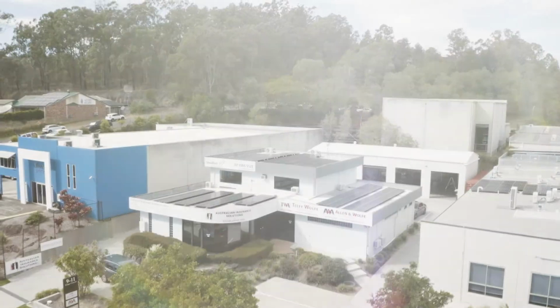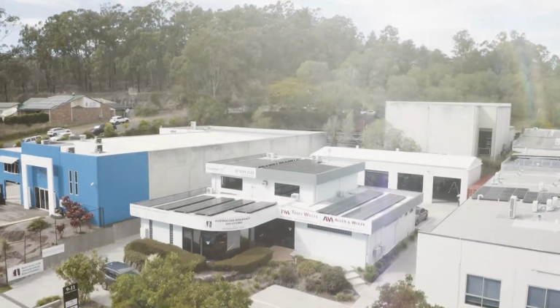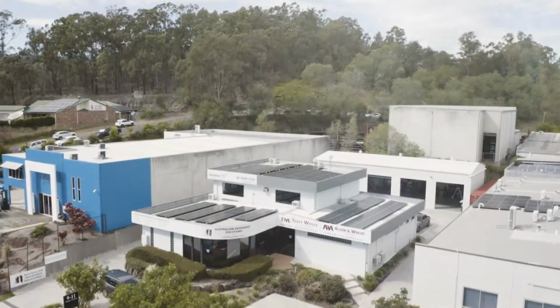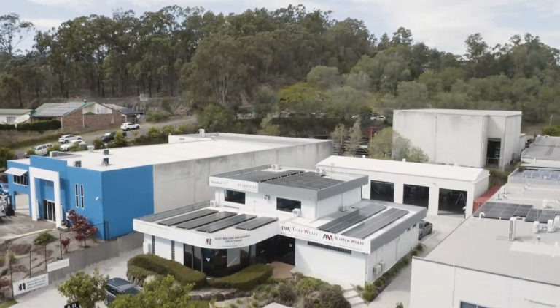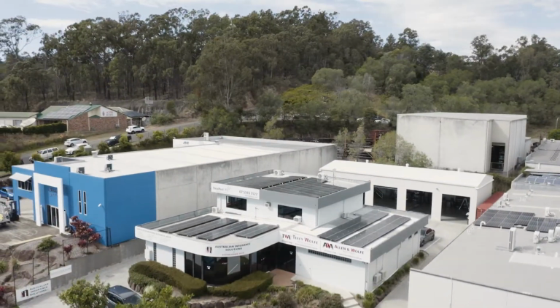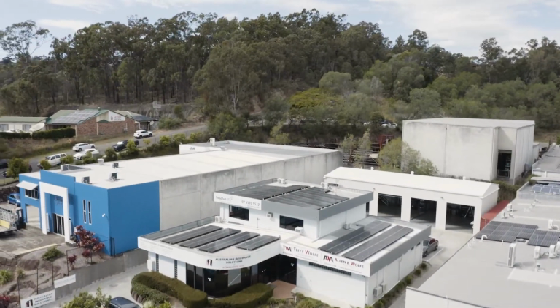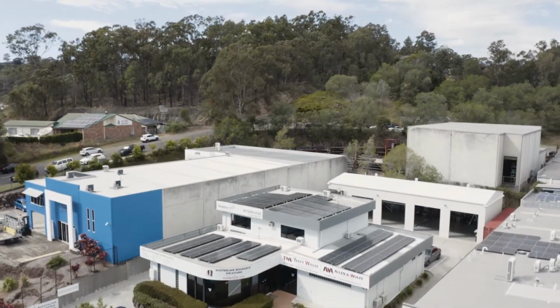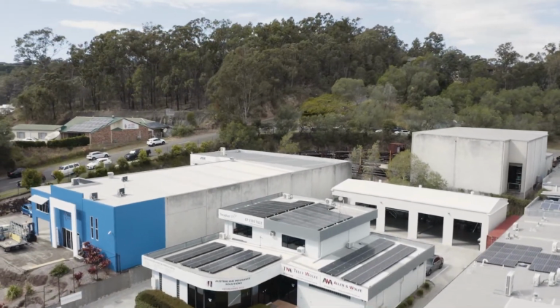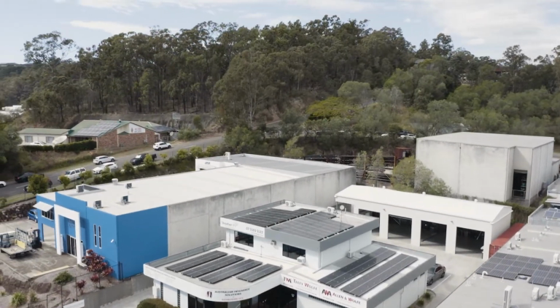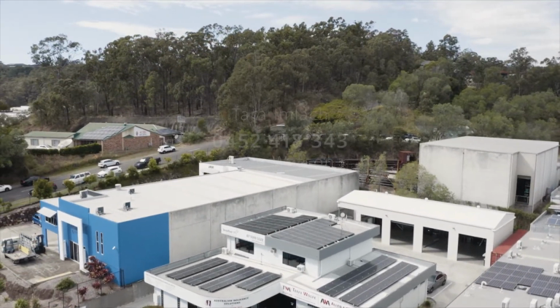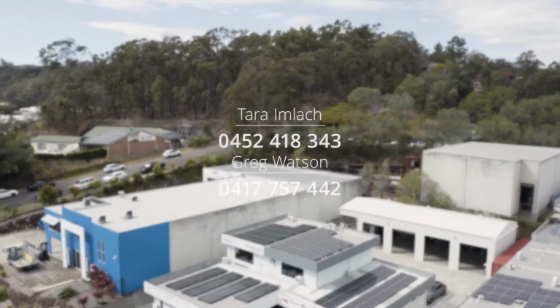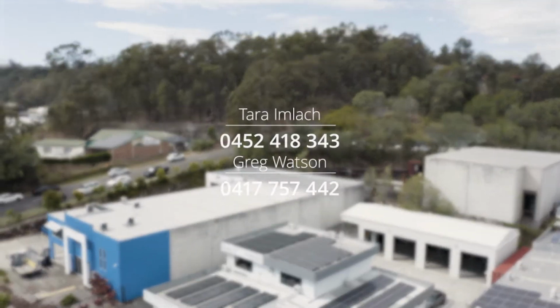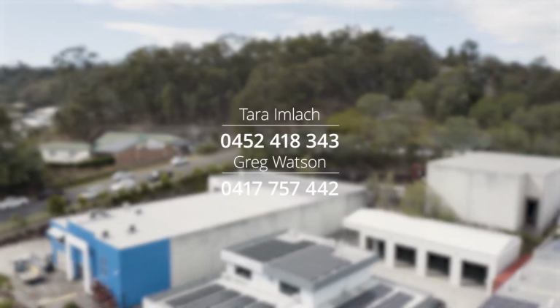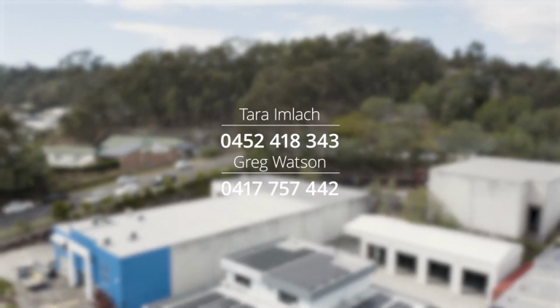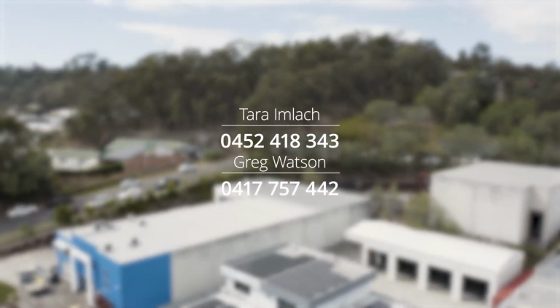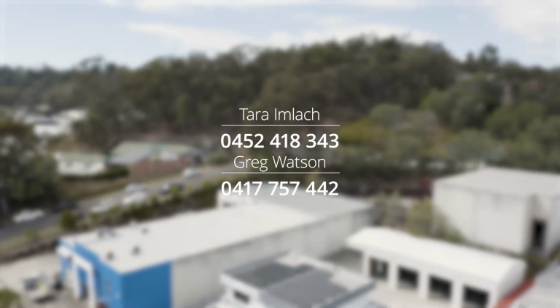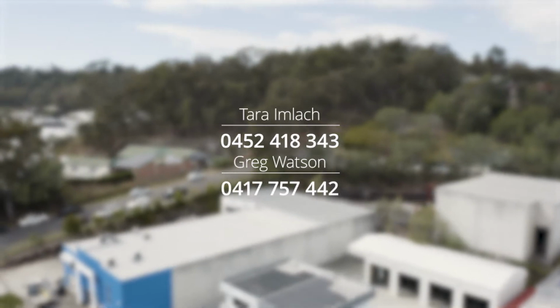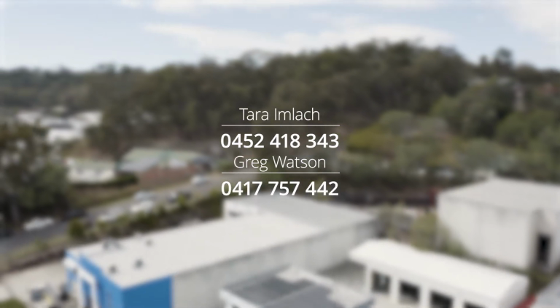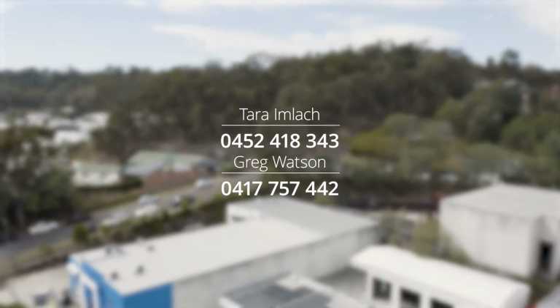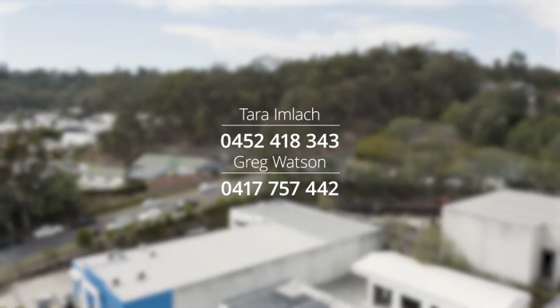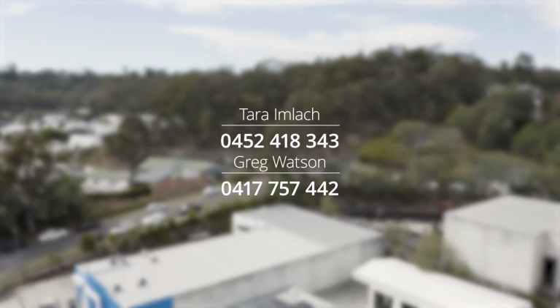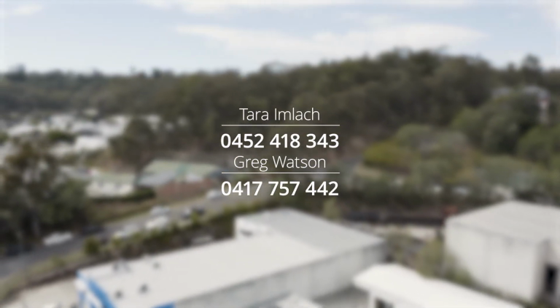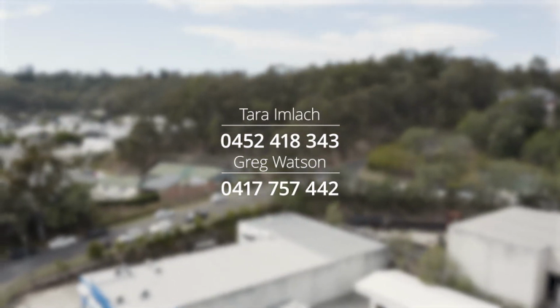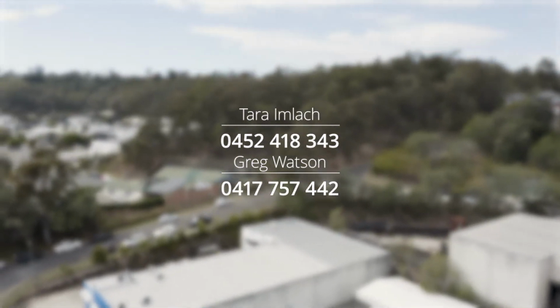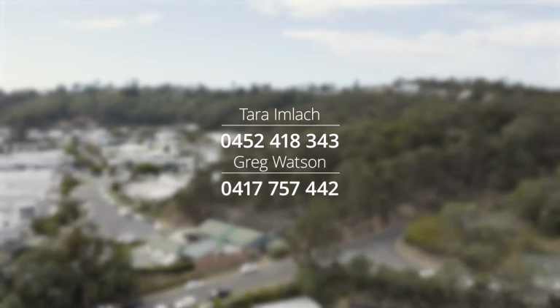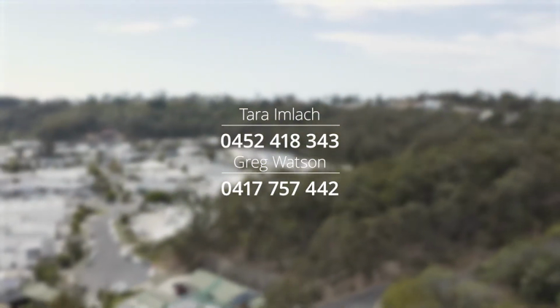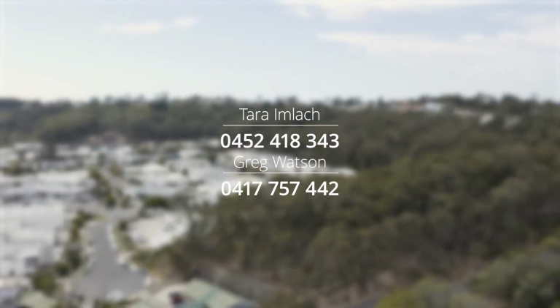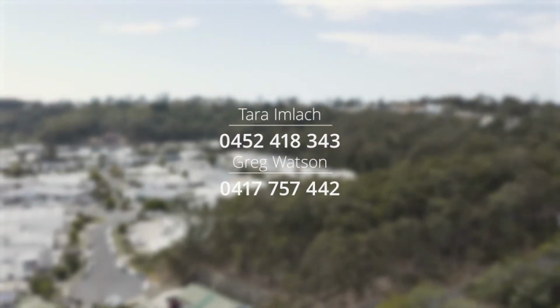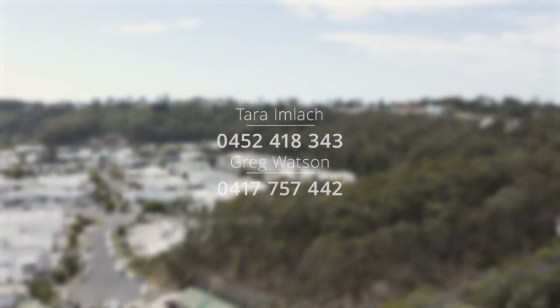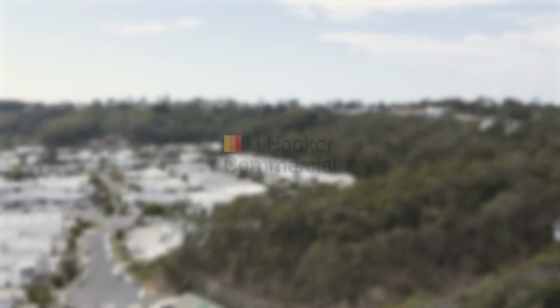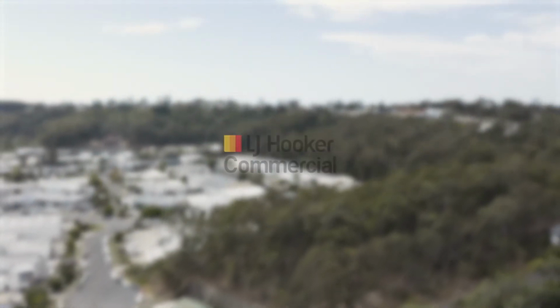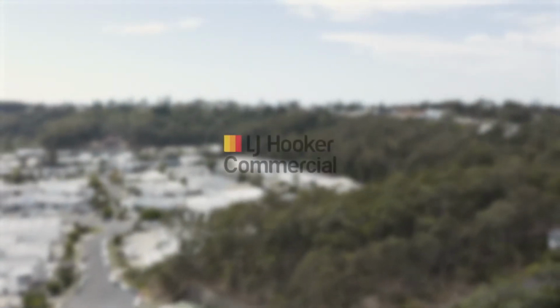For more information or to arrange an inspection, contact exclusive marketing agents Tara Imluck or Greg Watson today.